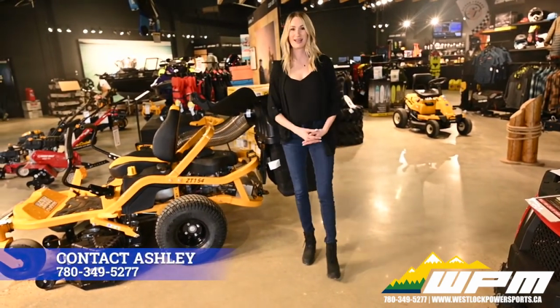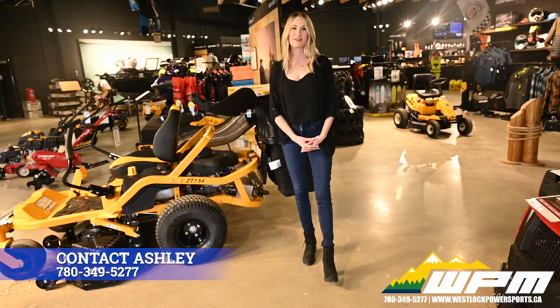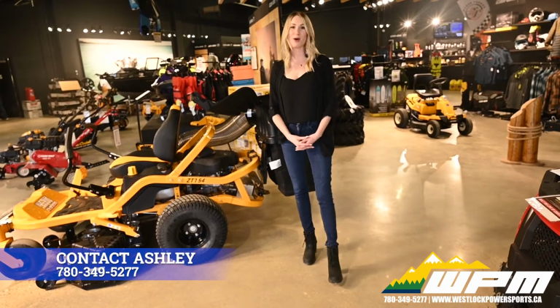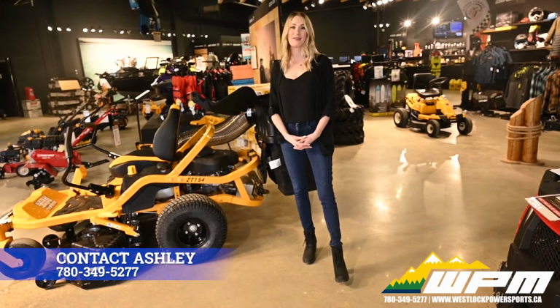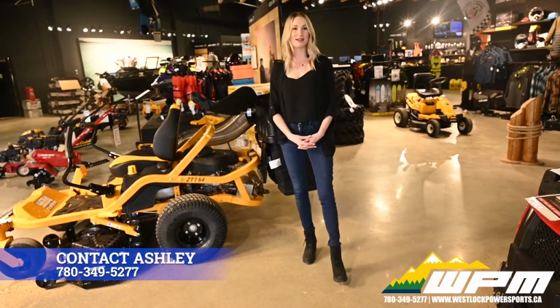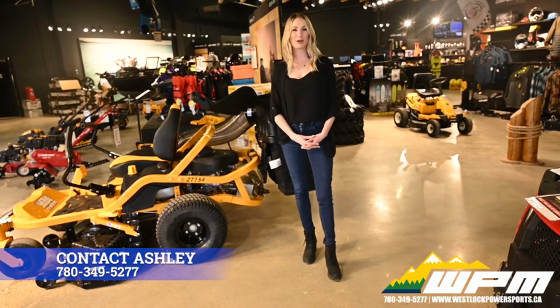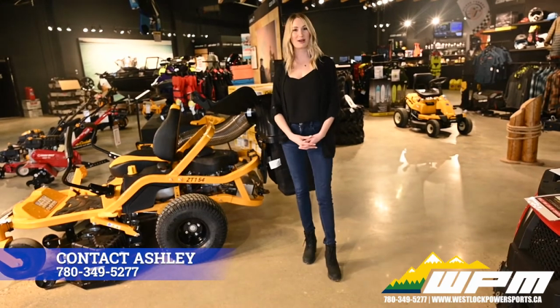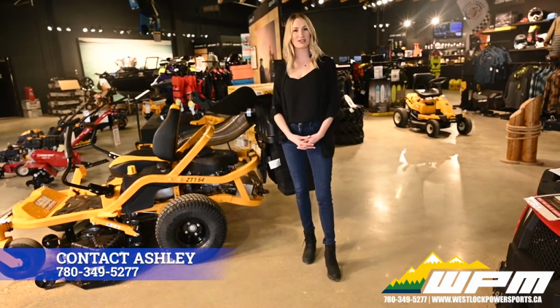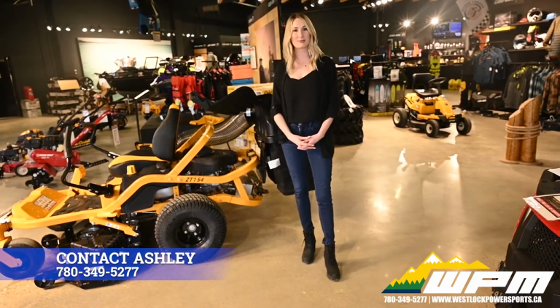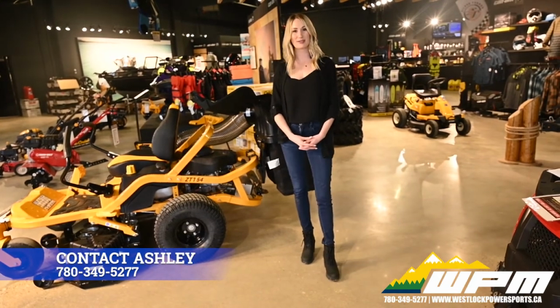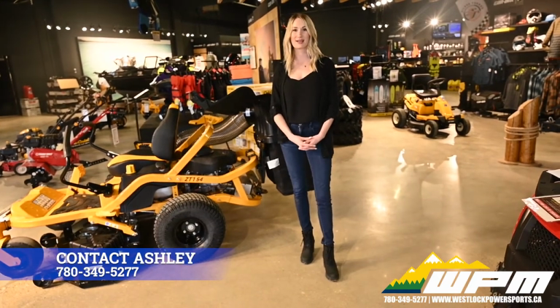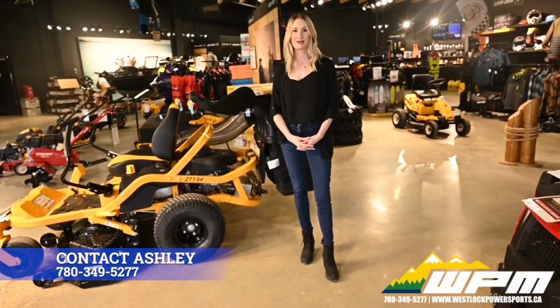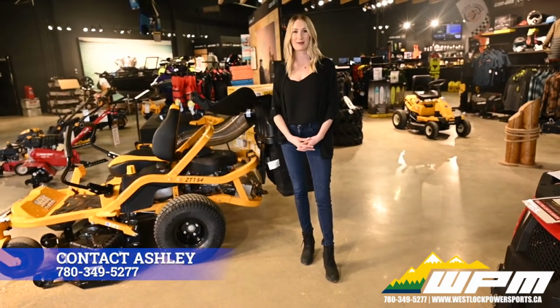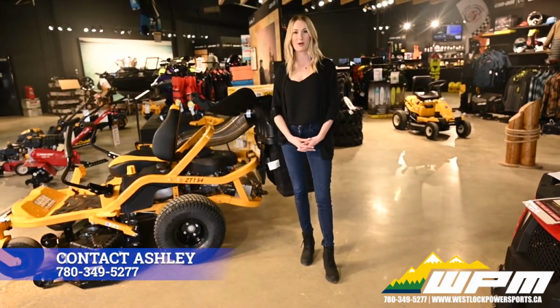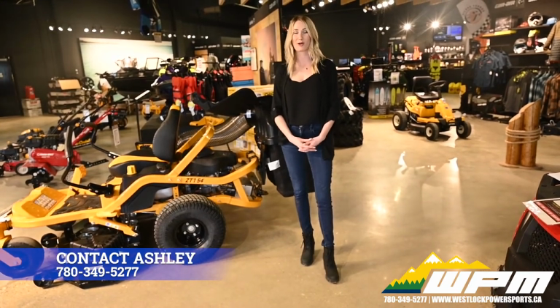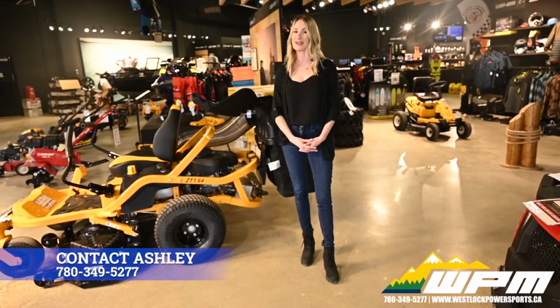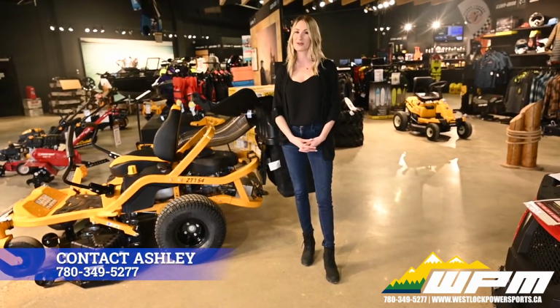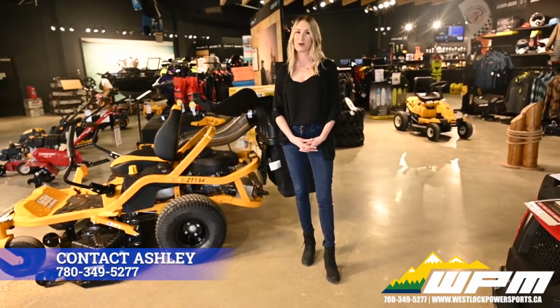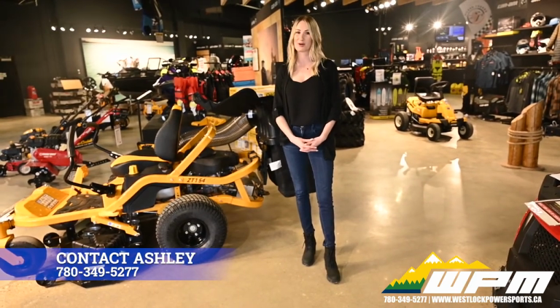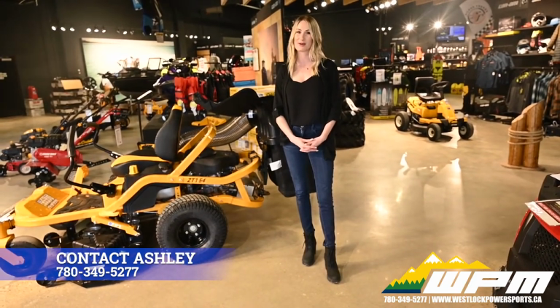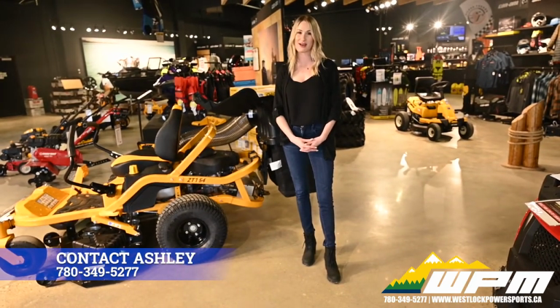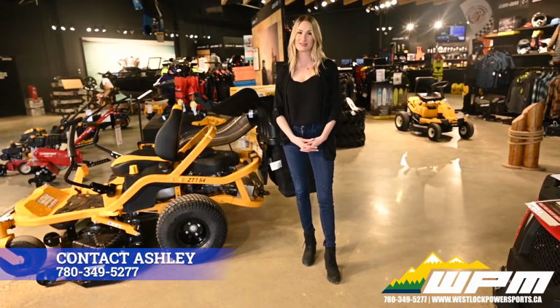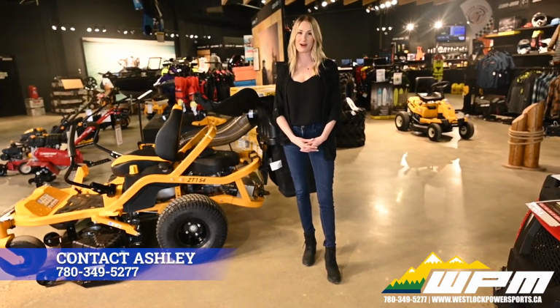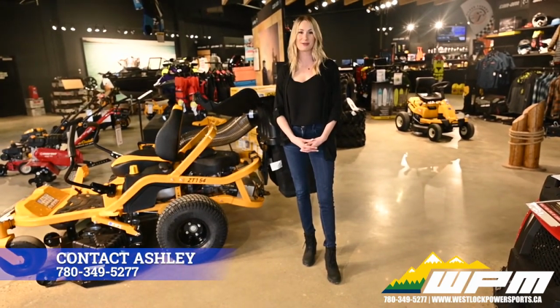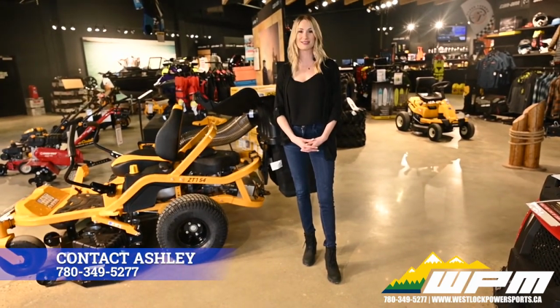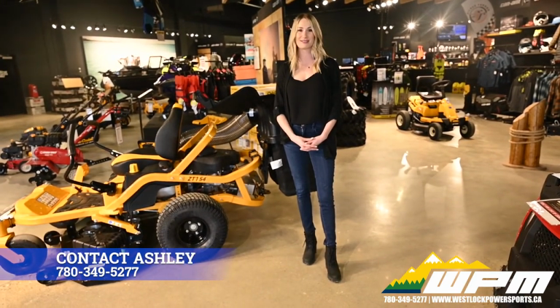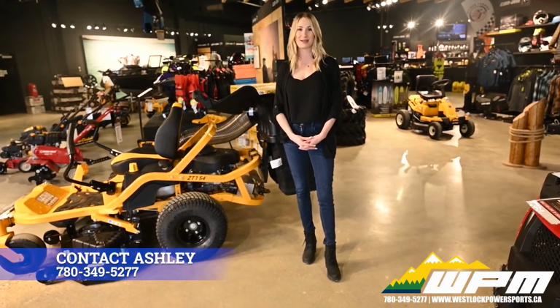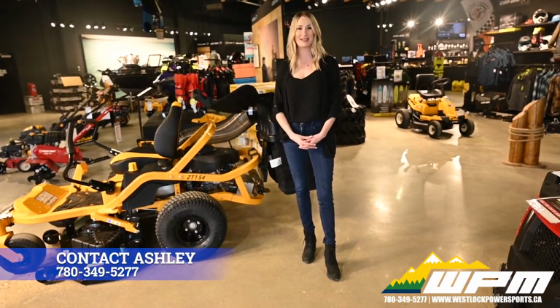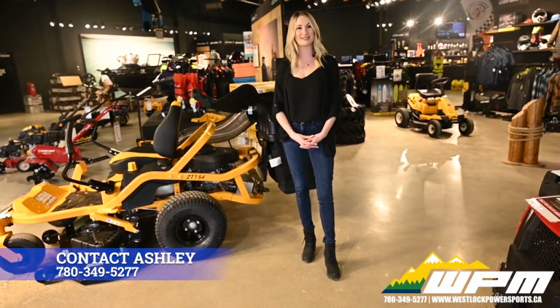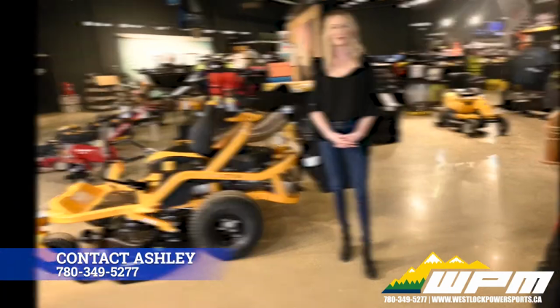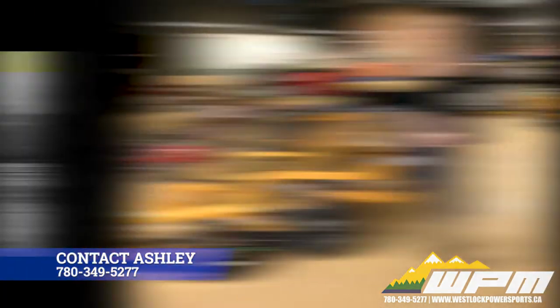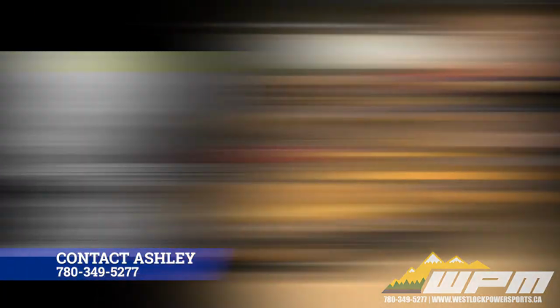If you have any more questions about this Cub Cadet mower or any other mower we have in stock, please contact me at WPM.